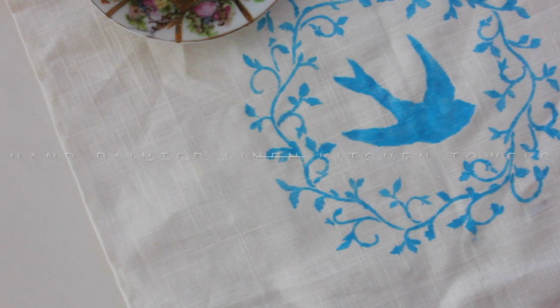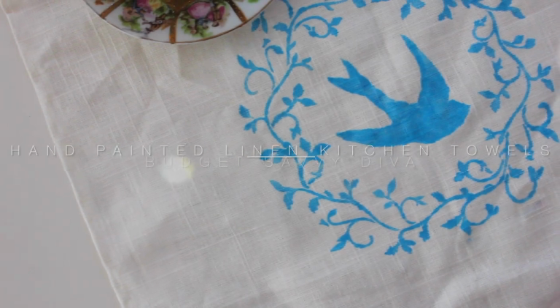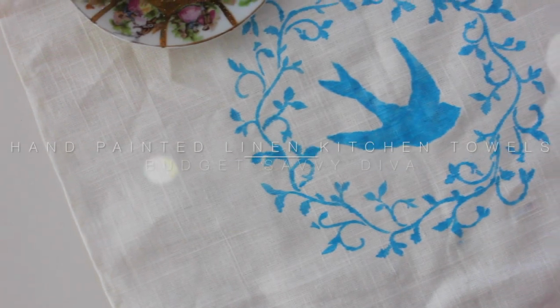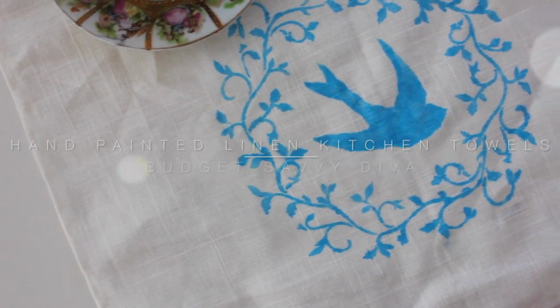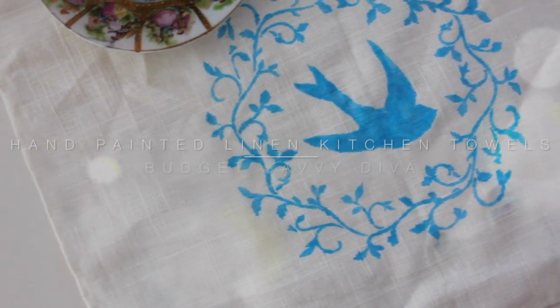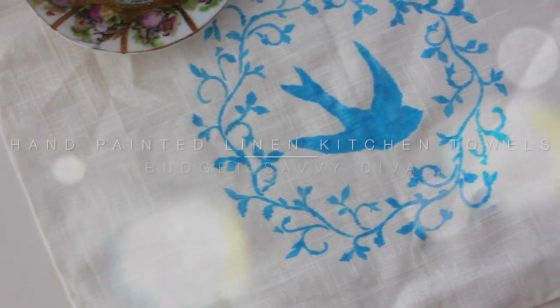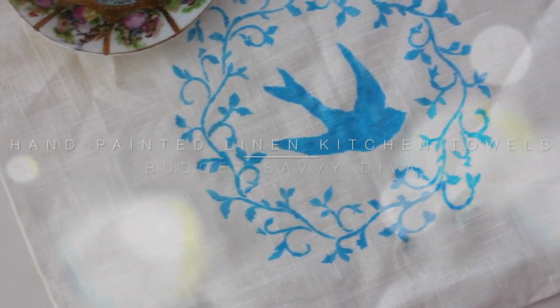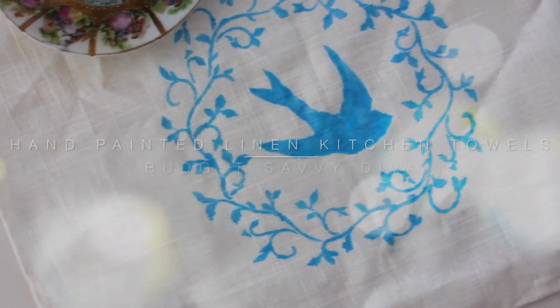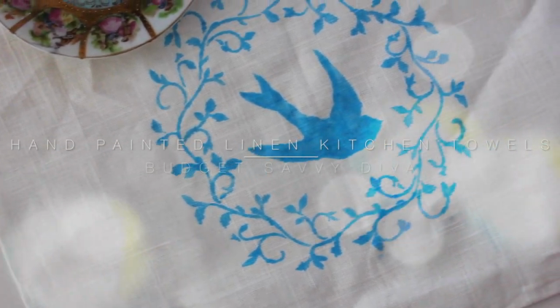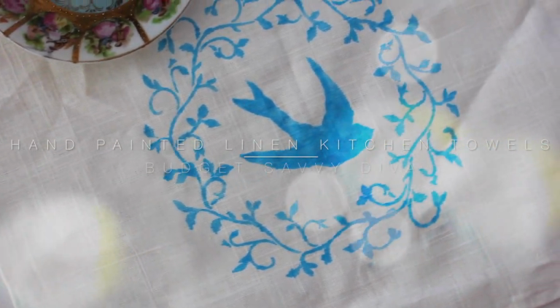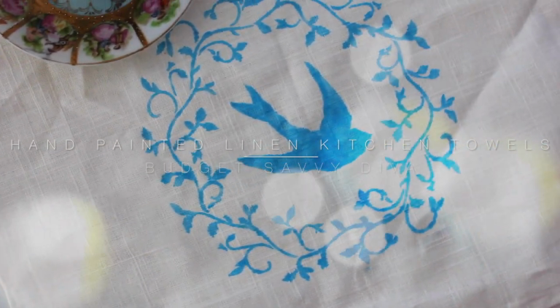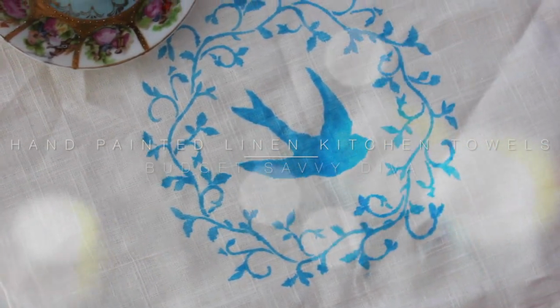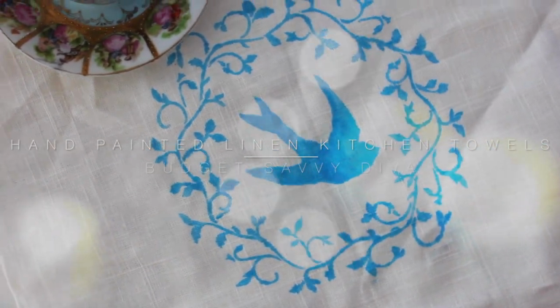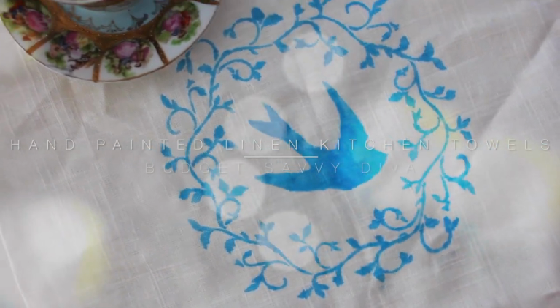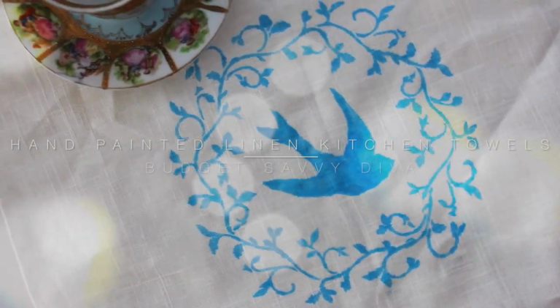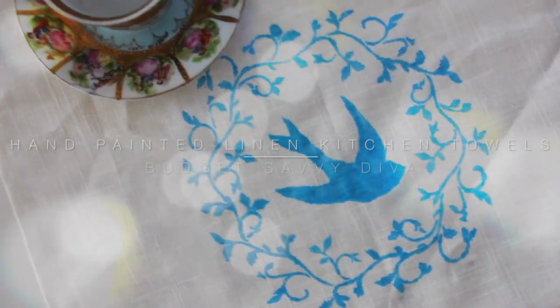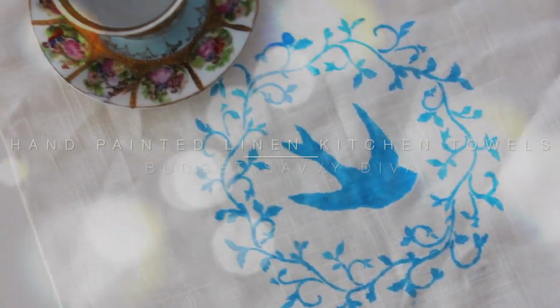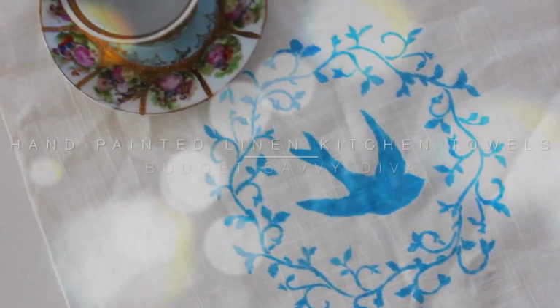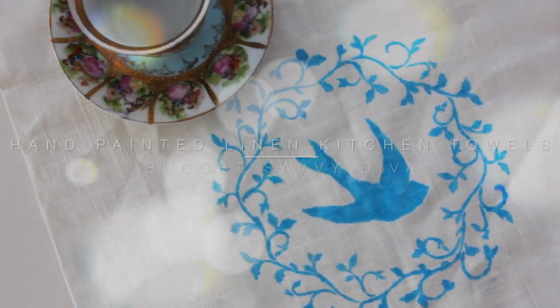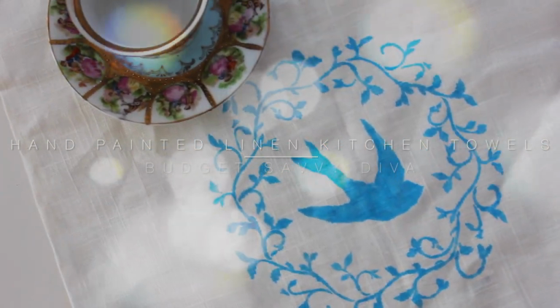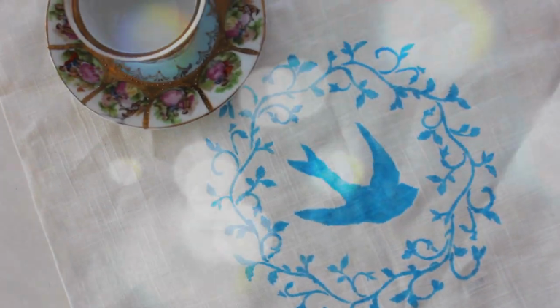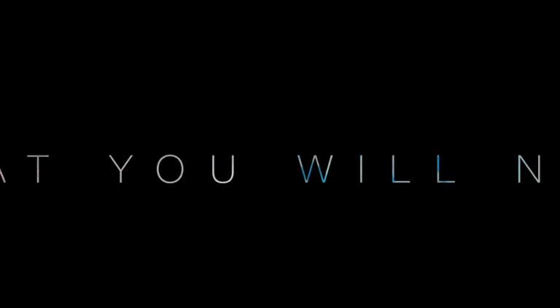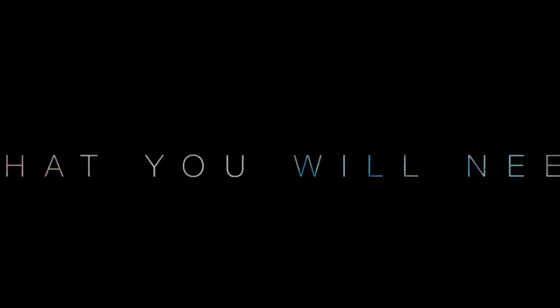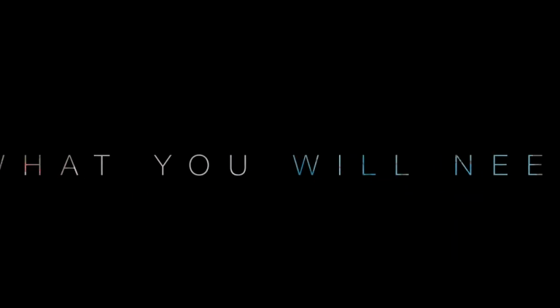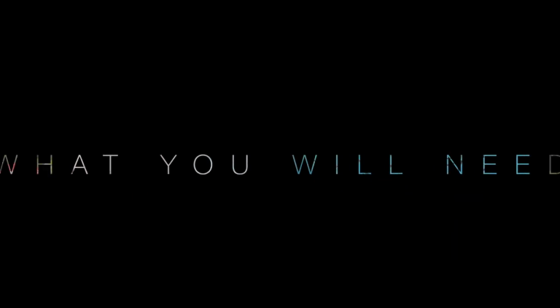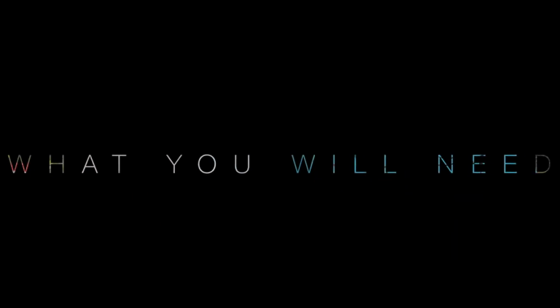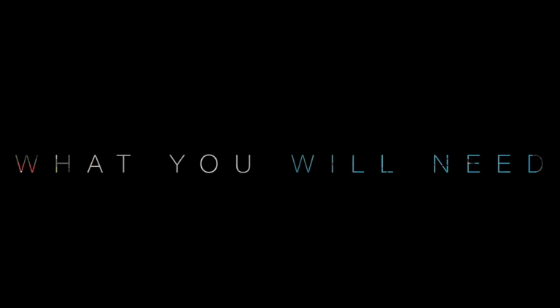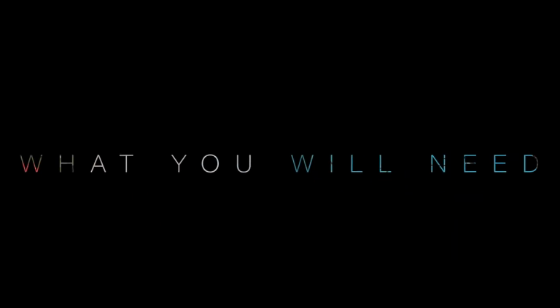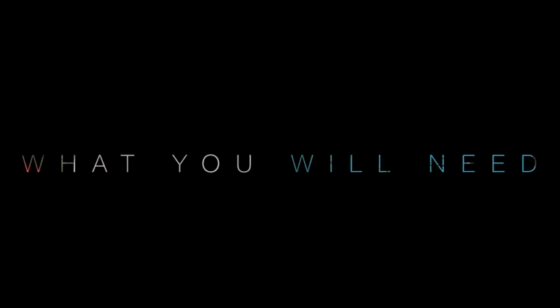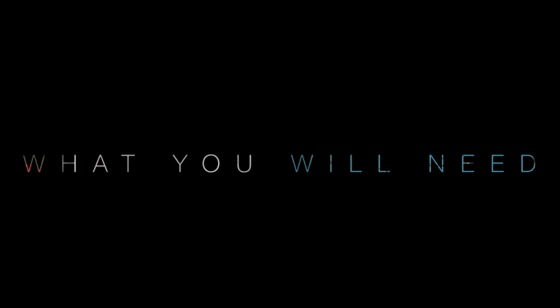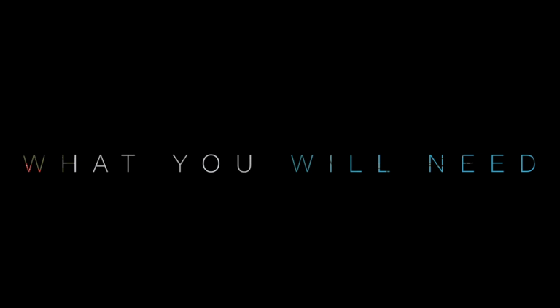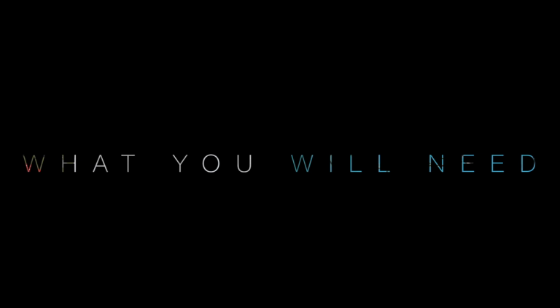Hi guys, Sarah here from Budget Savvy Diva. I'm going to show you how to do a hand-painted linen kitchen towel.